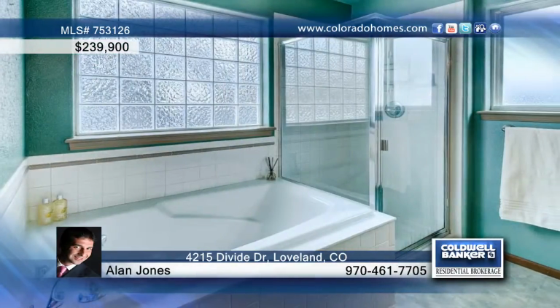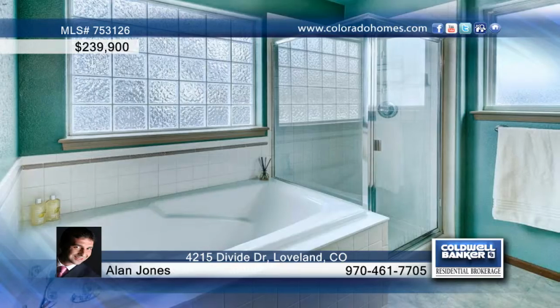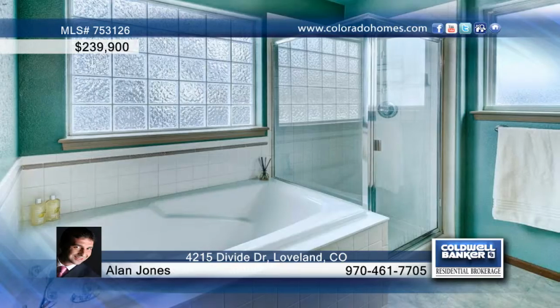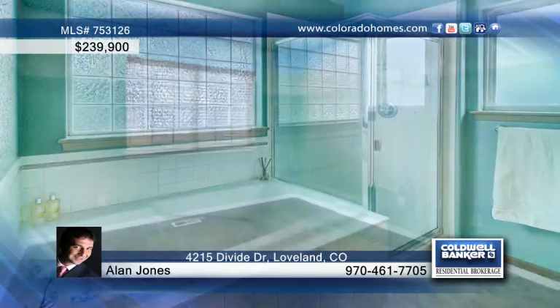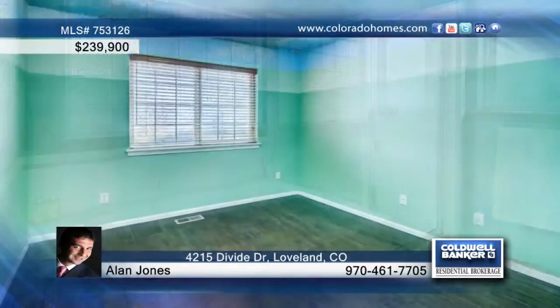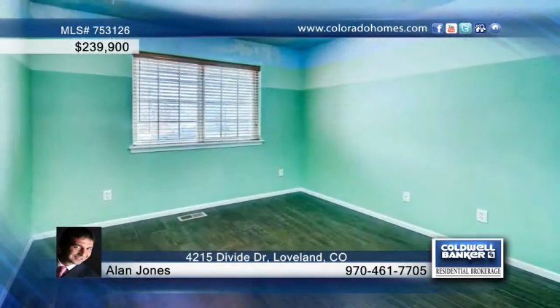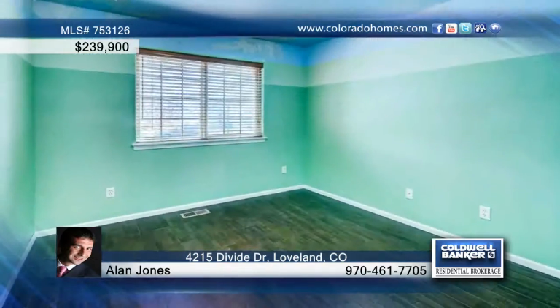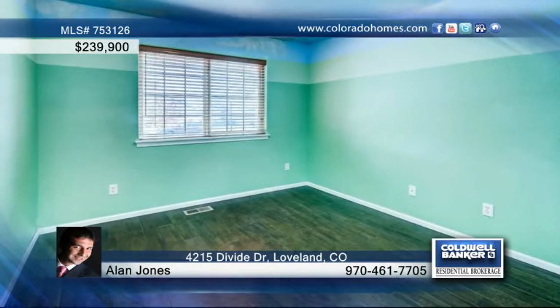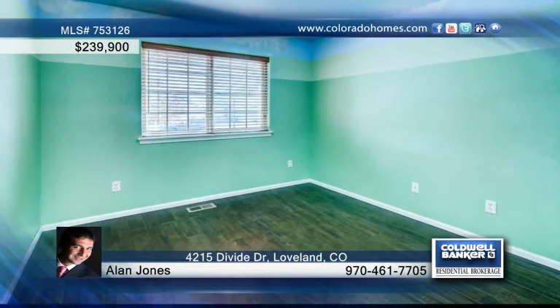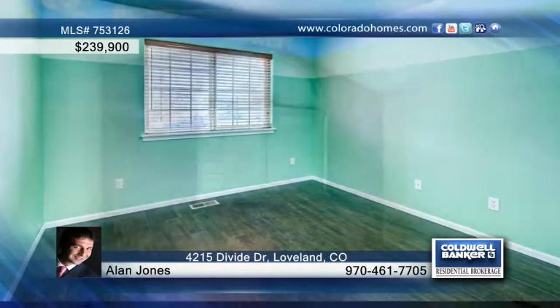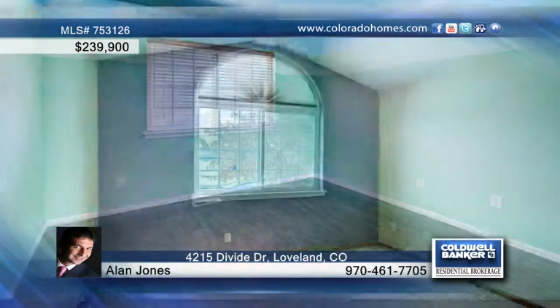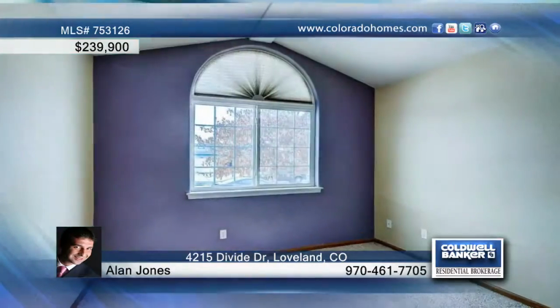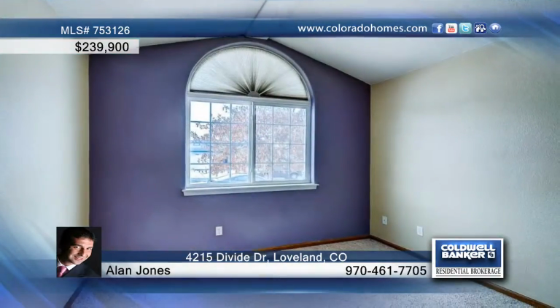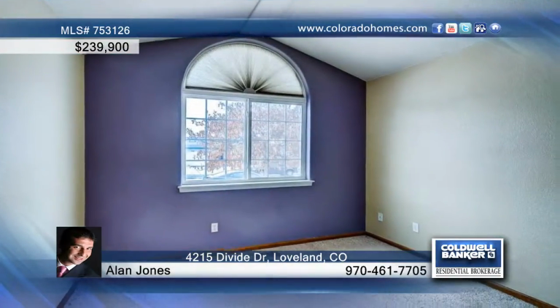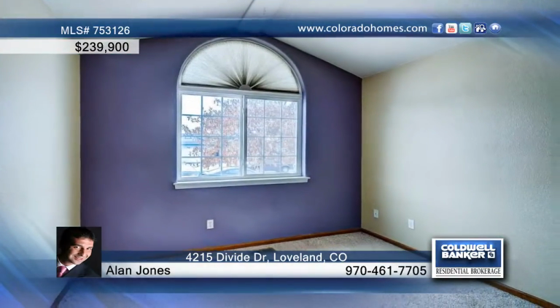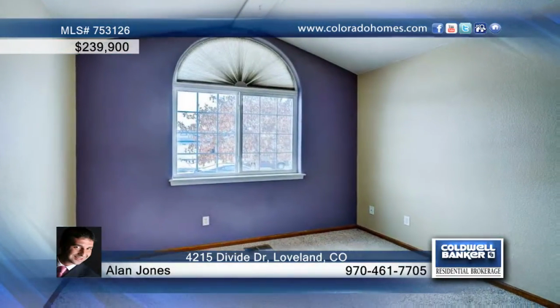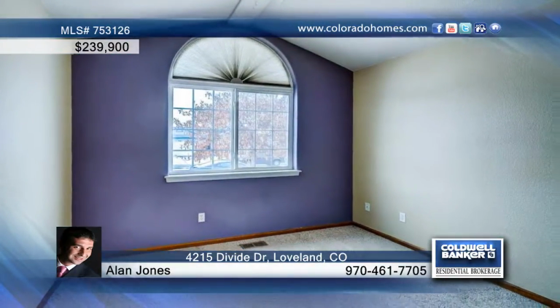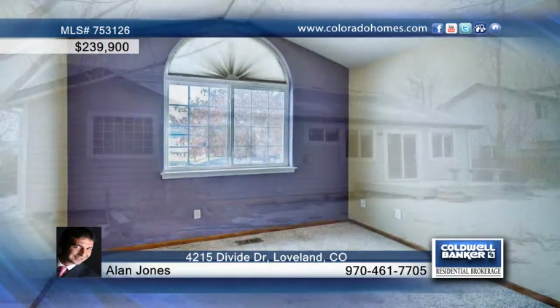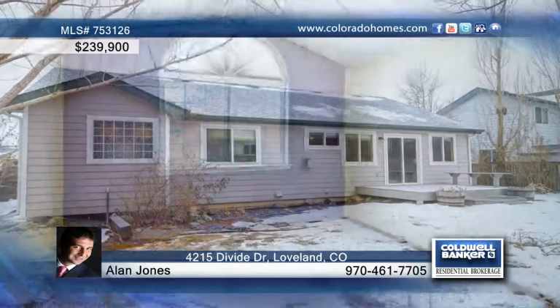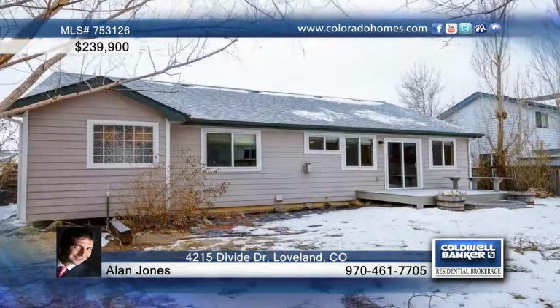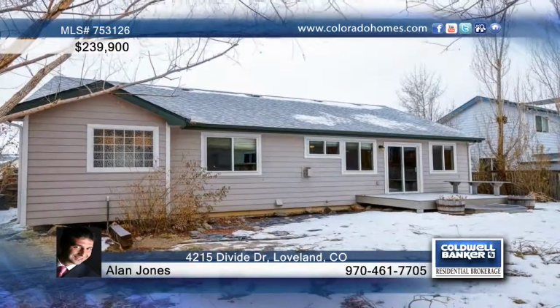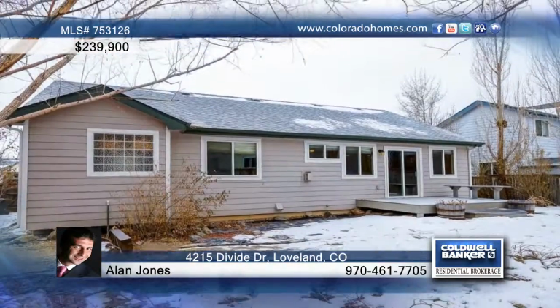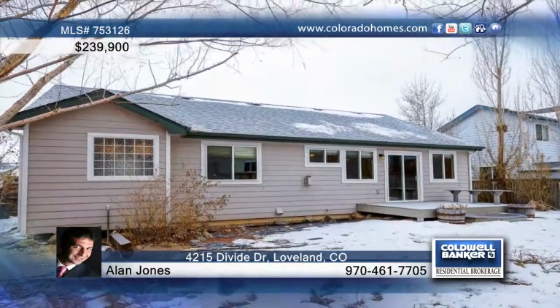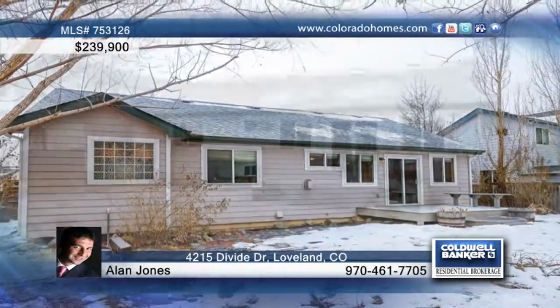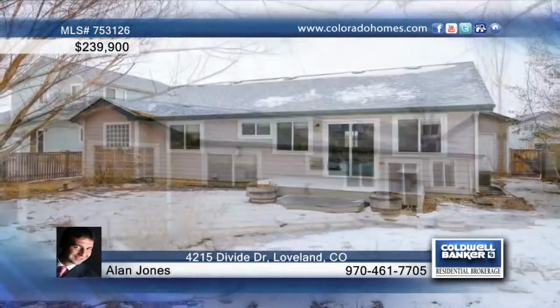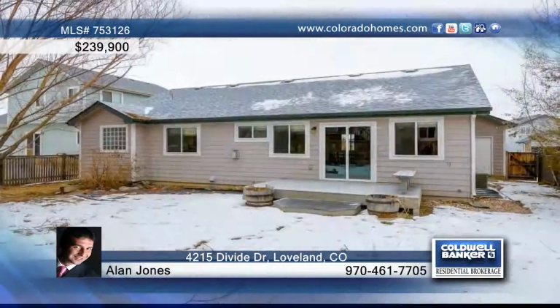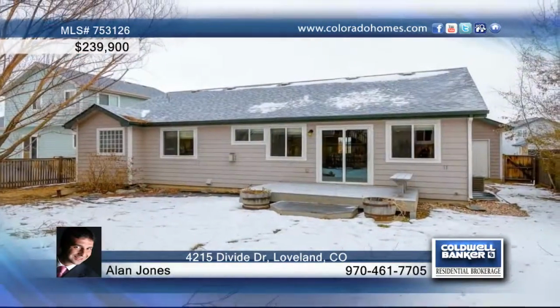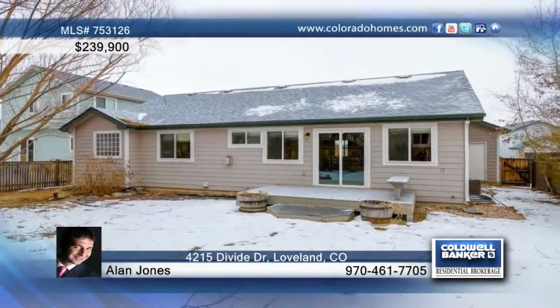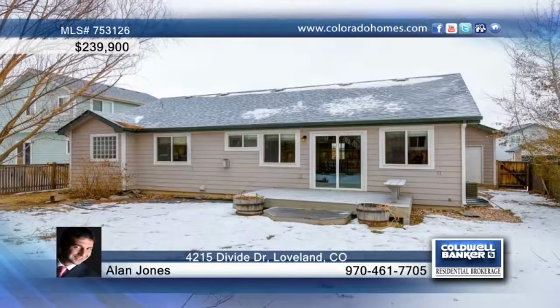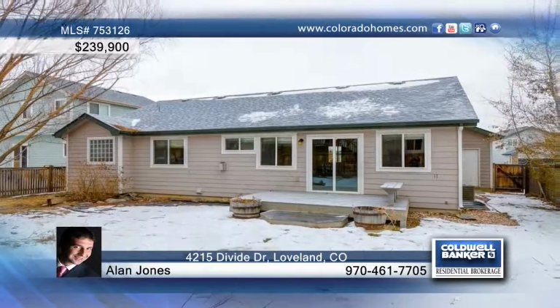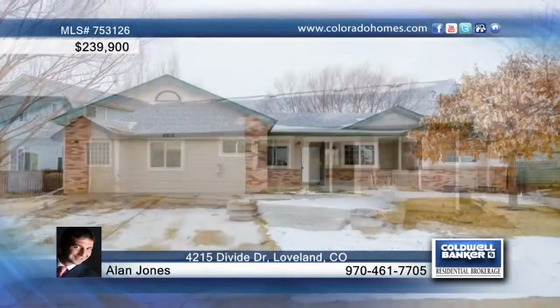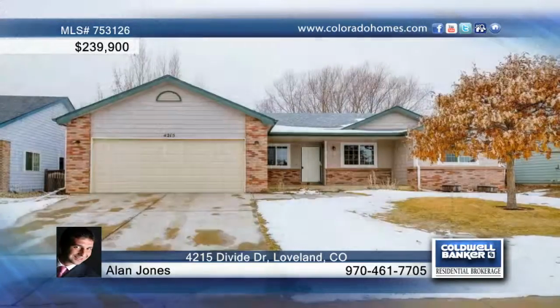The deck on the back is waiting for you at the end of your day. Contact Alan Jones before this one passes you by.